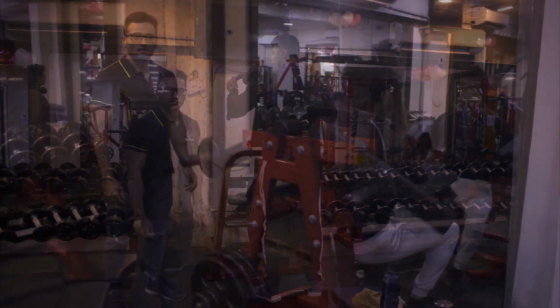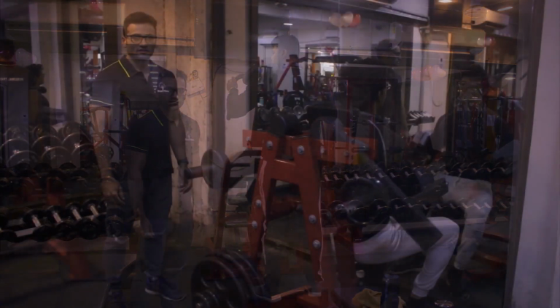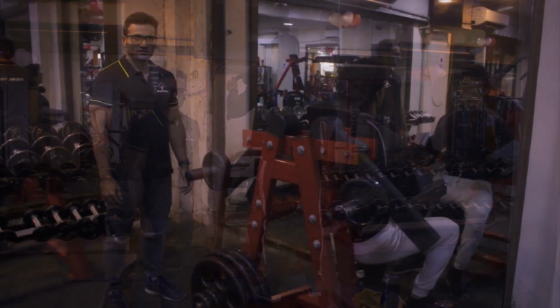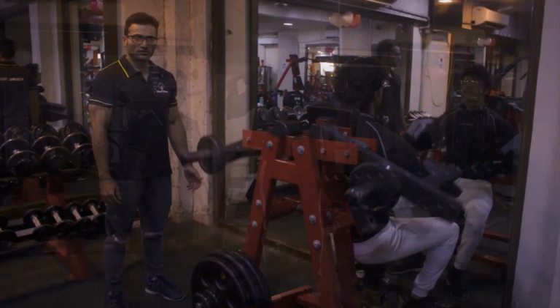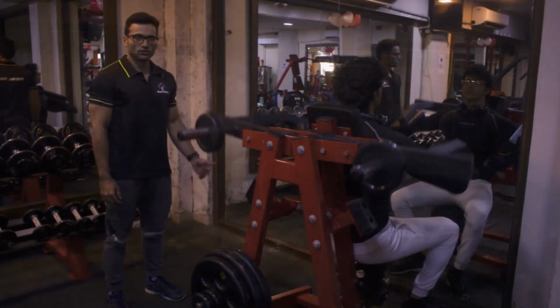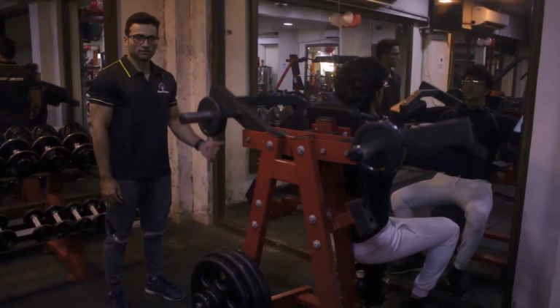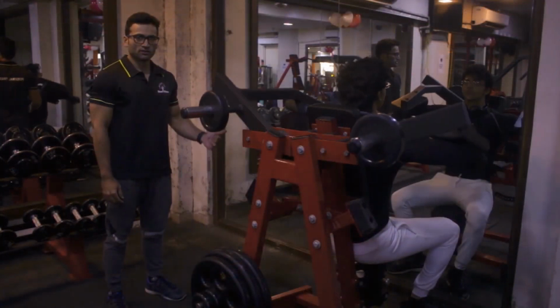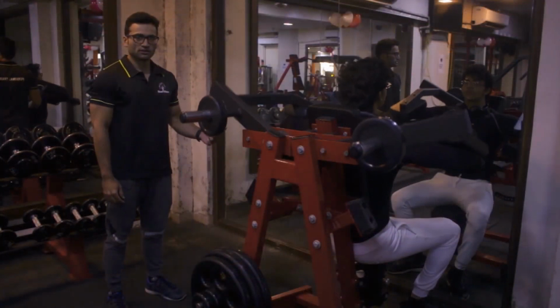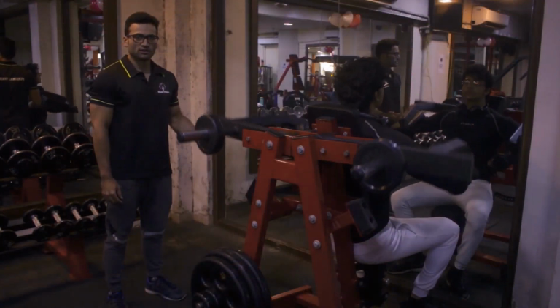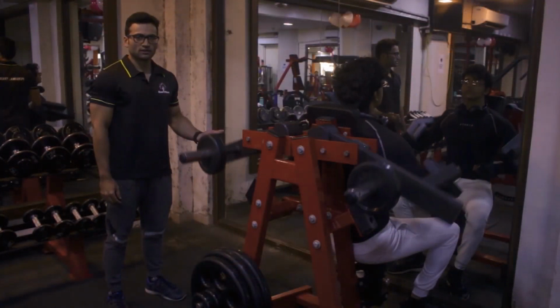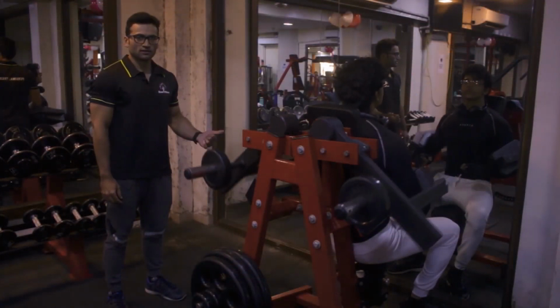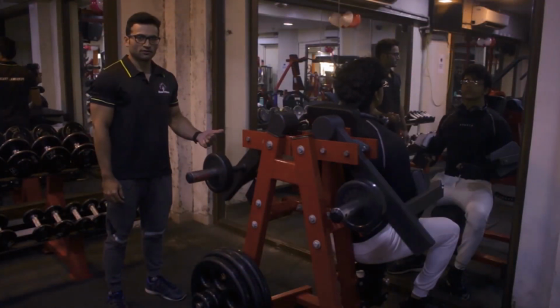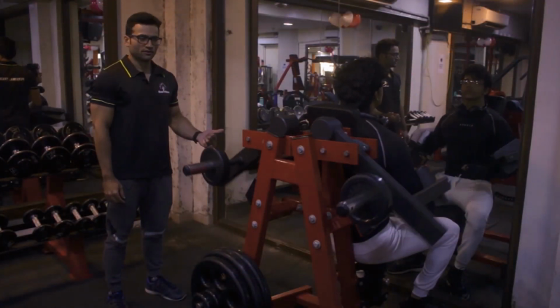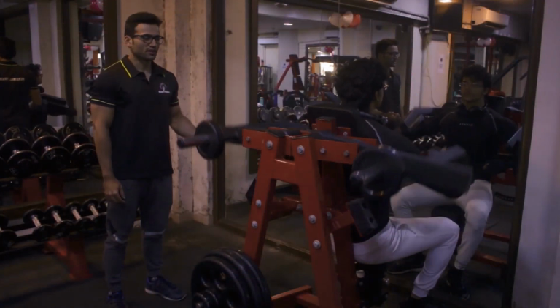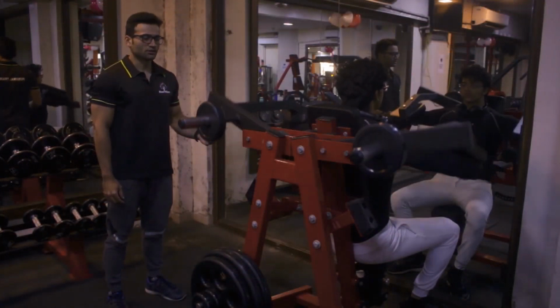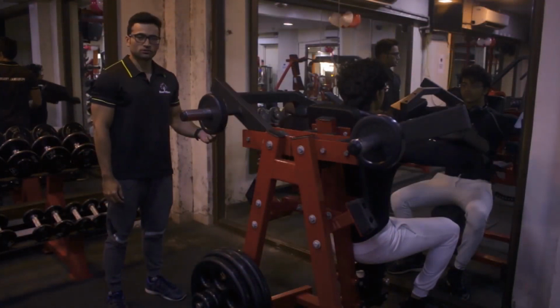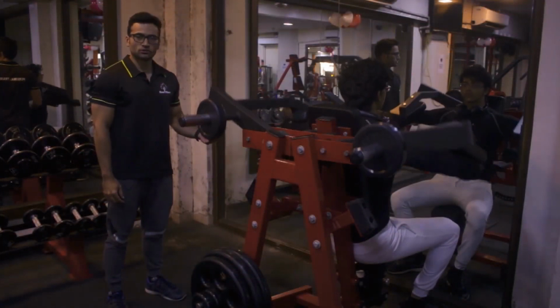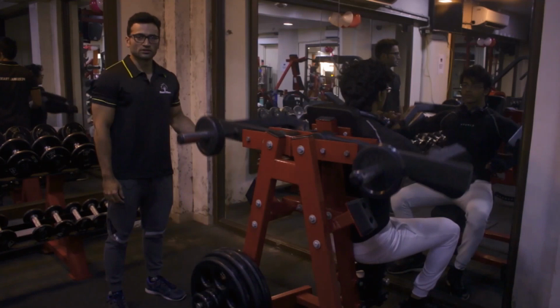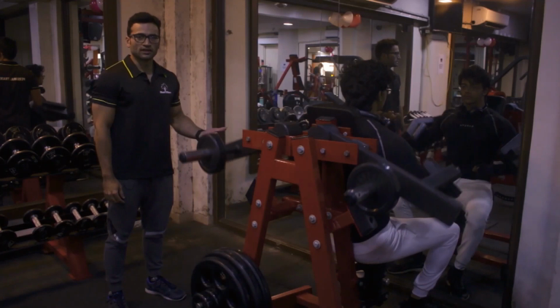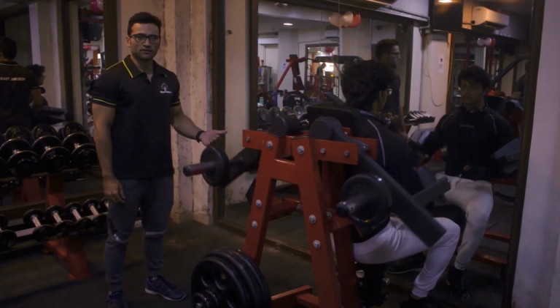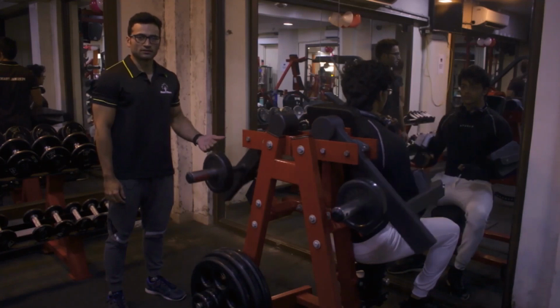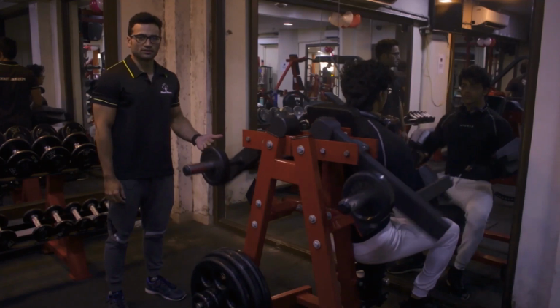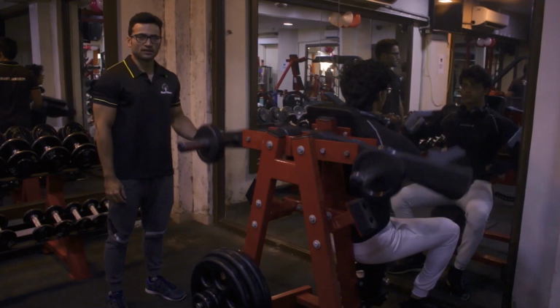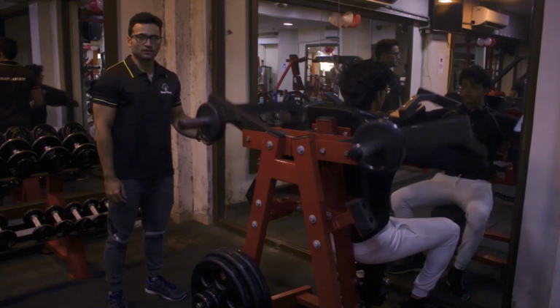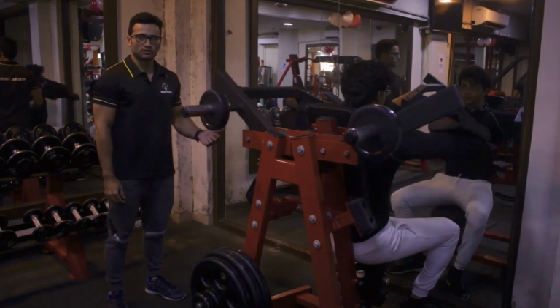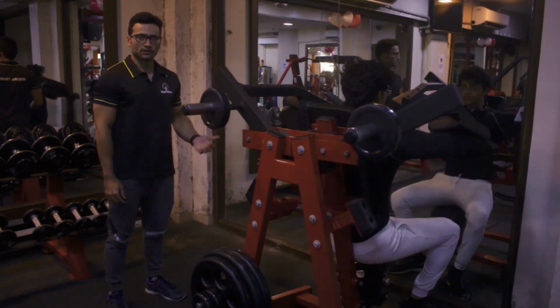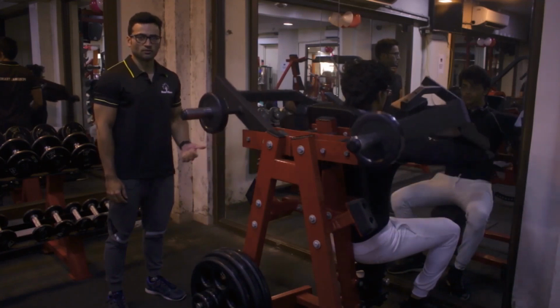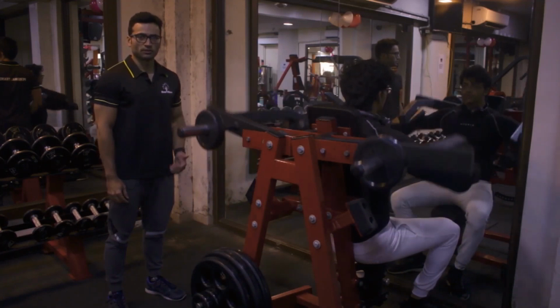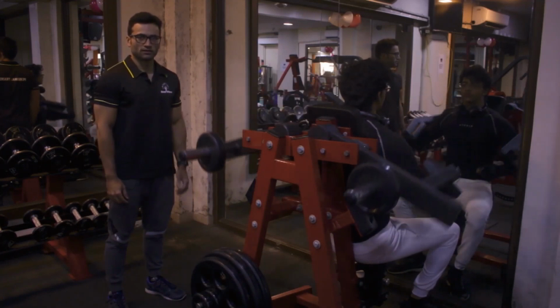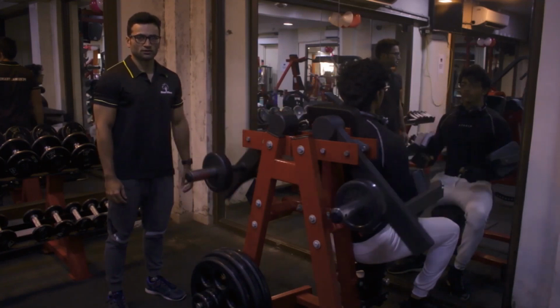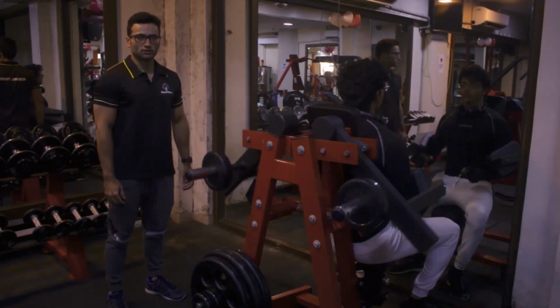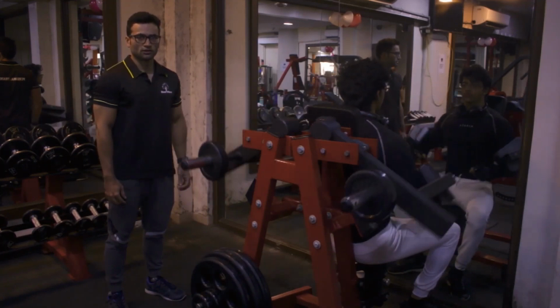This is the shoulder machine. We can do shoulder side raise, that is the isolate movement for shoulder.